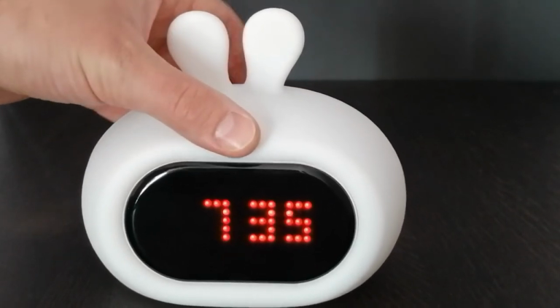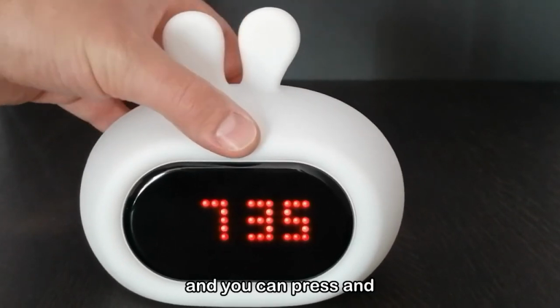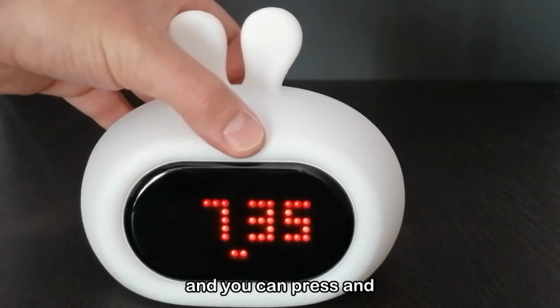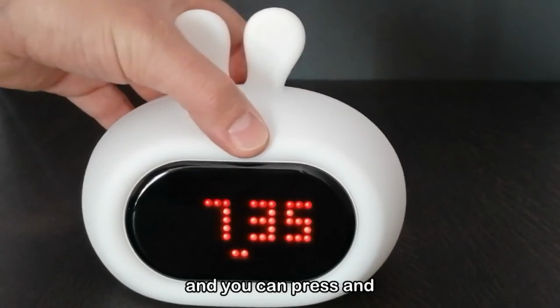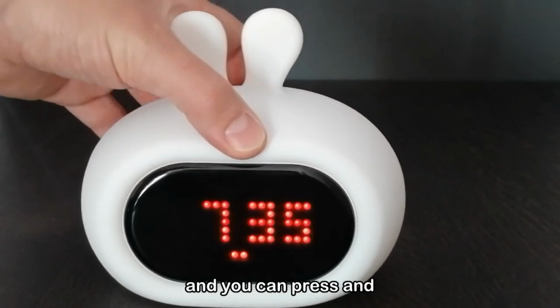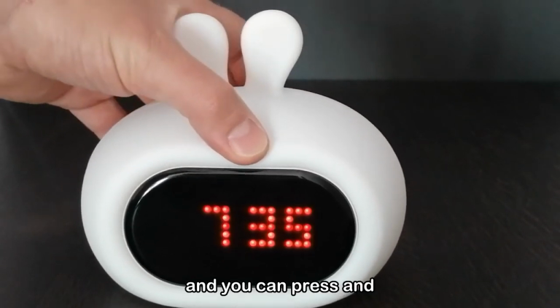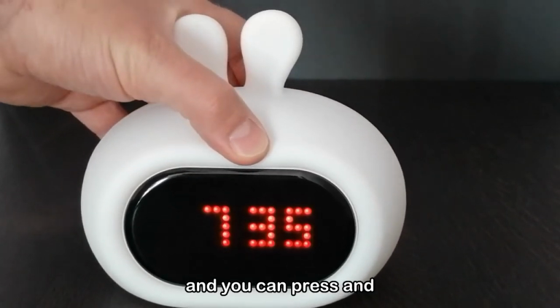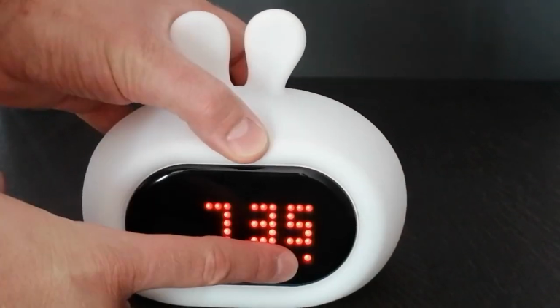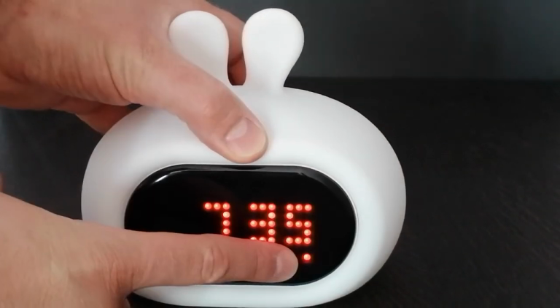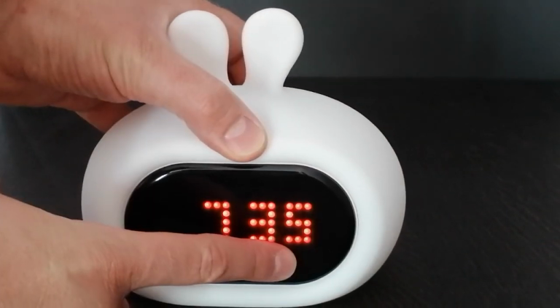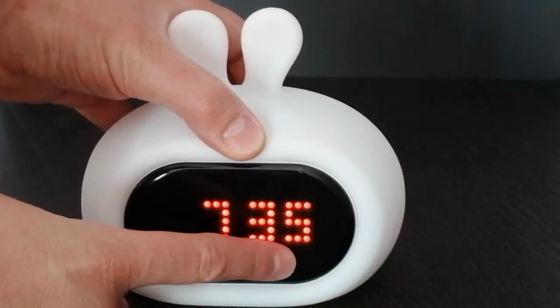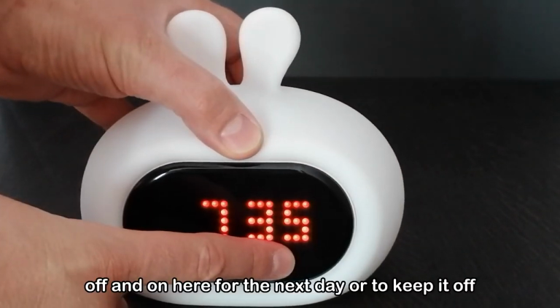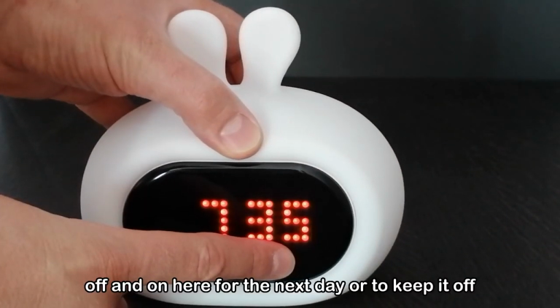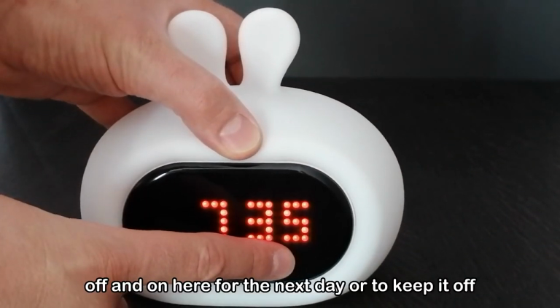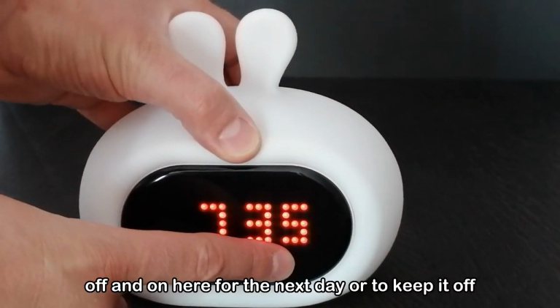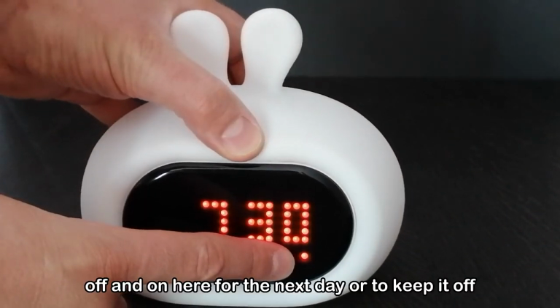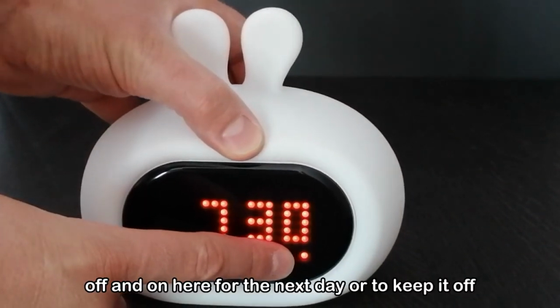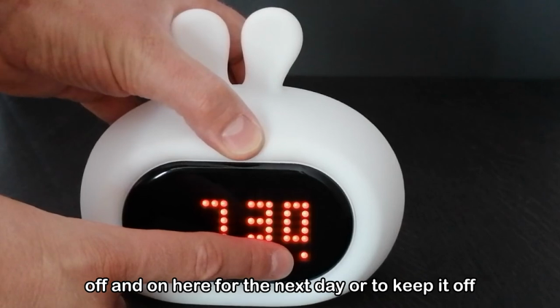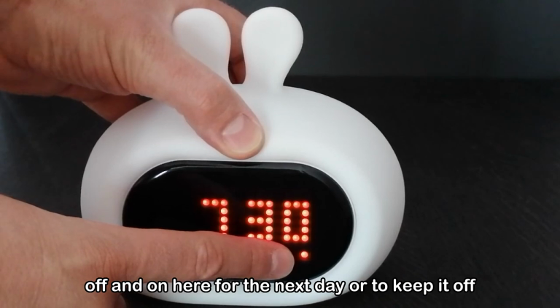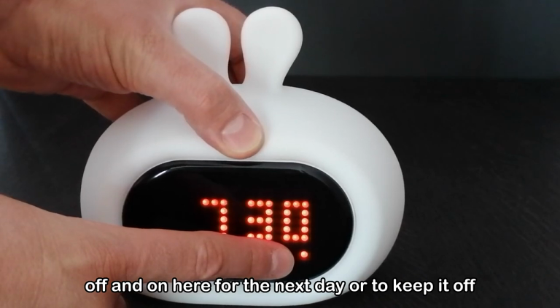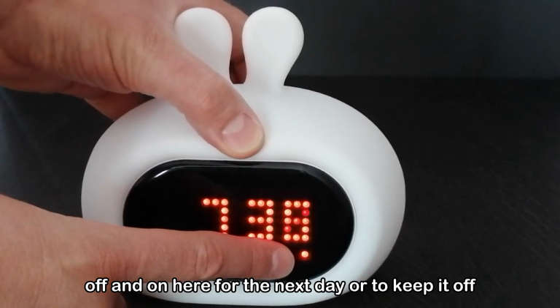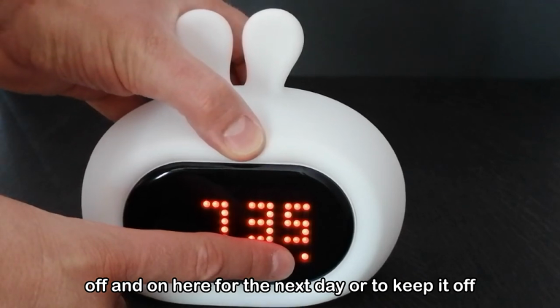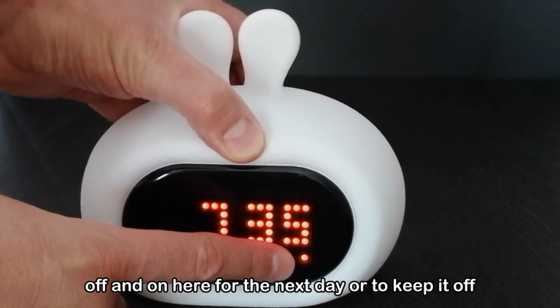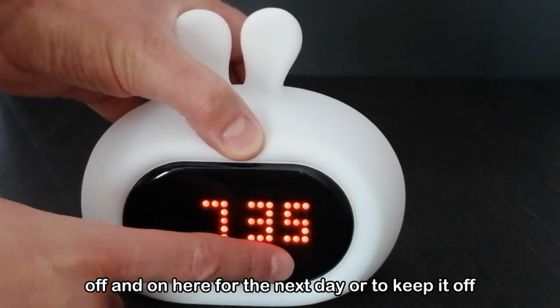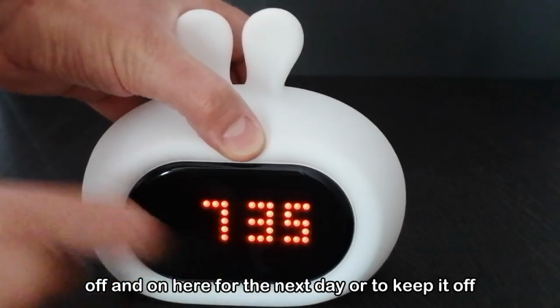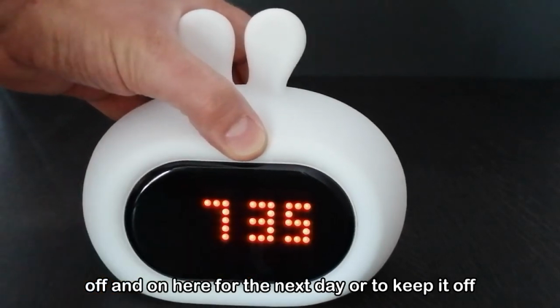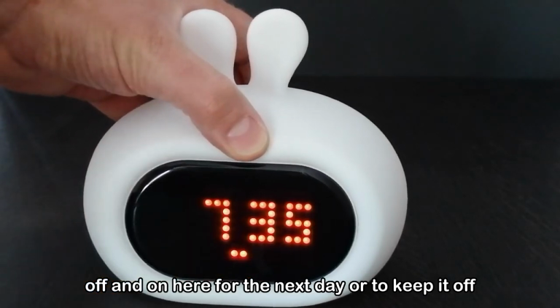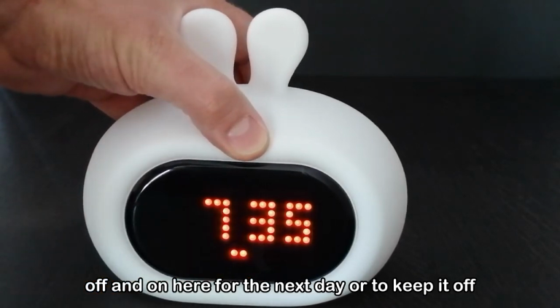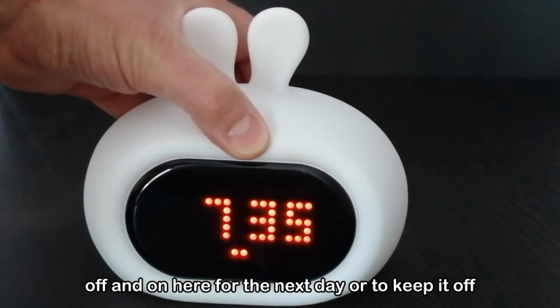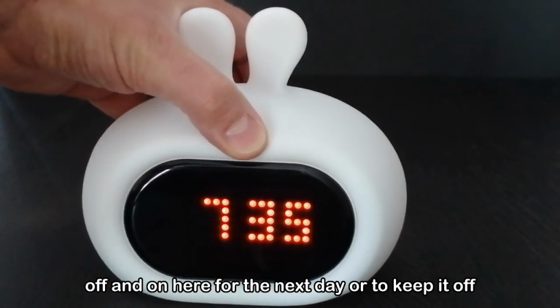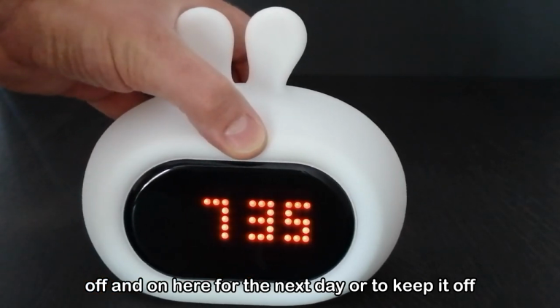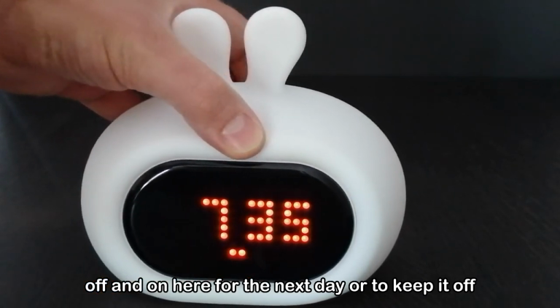Or press the alarm button to switch it off. You can press the on/off button here for the next day, or to keep it off.